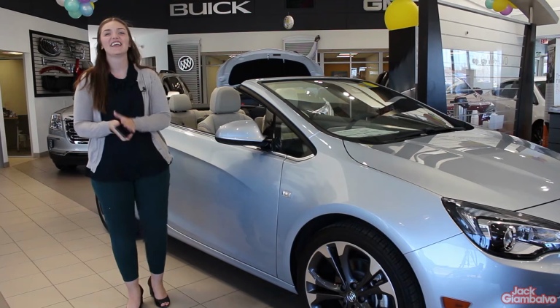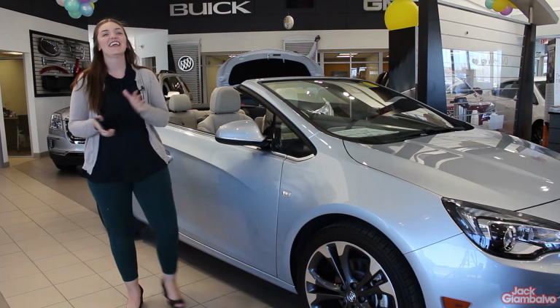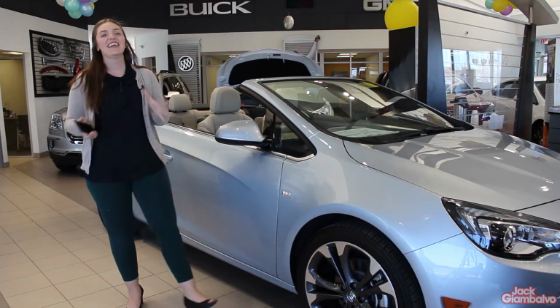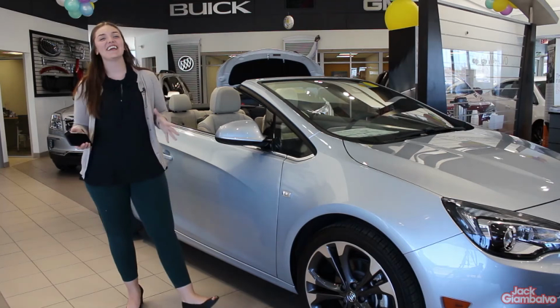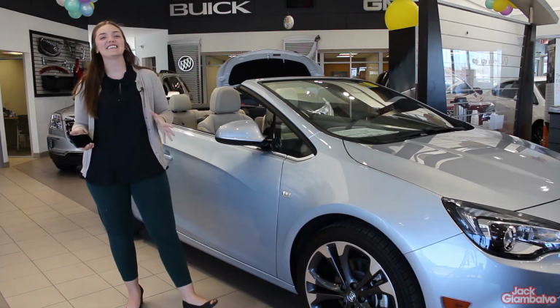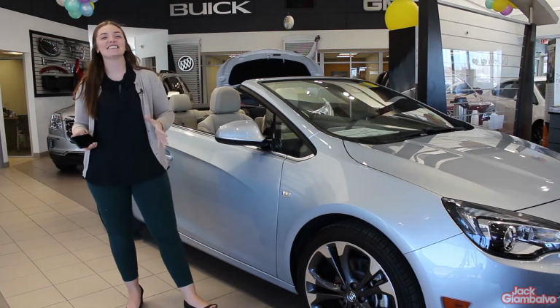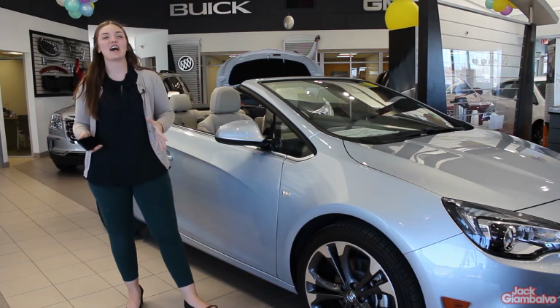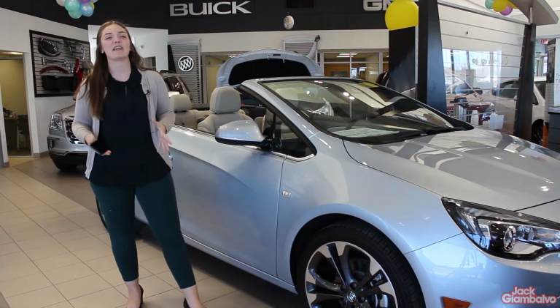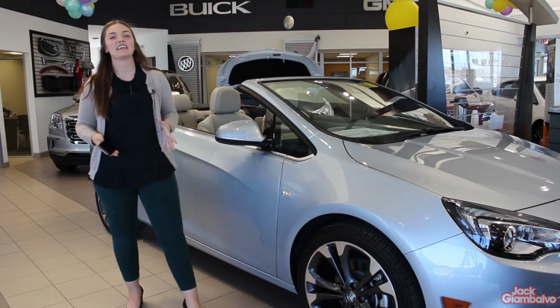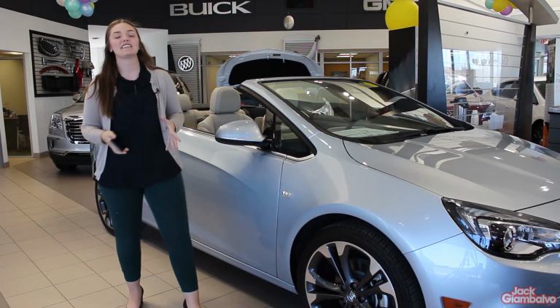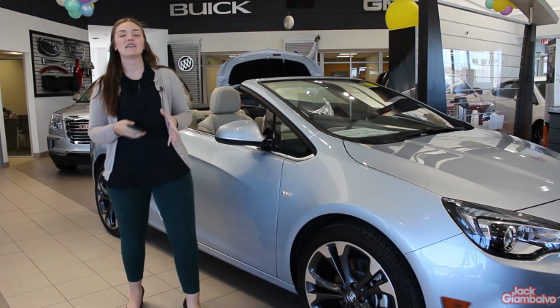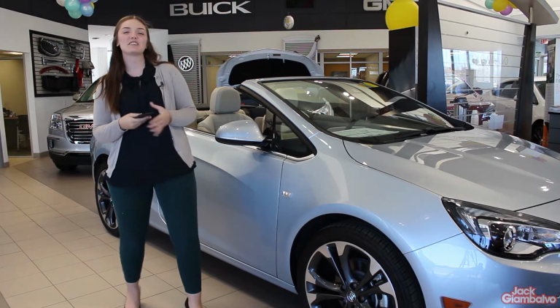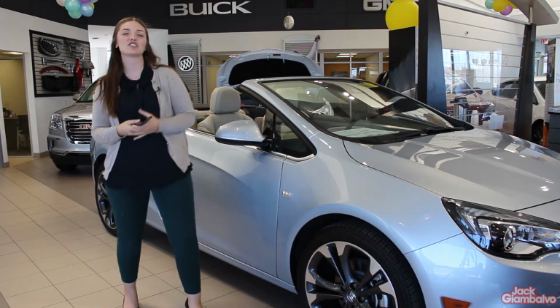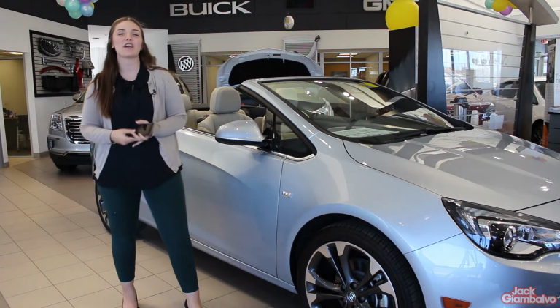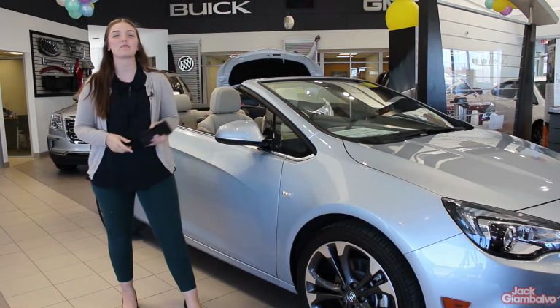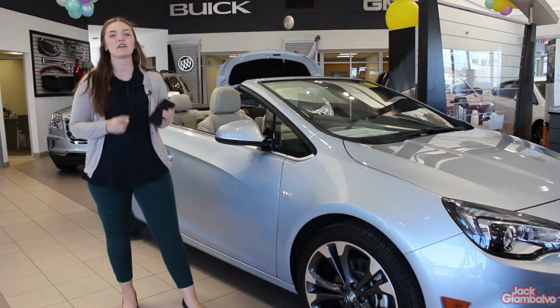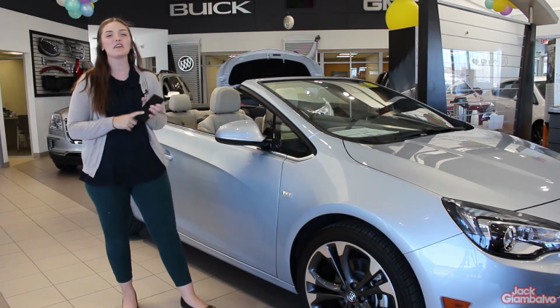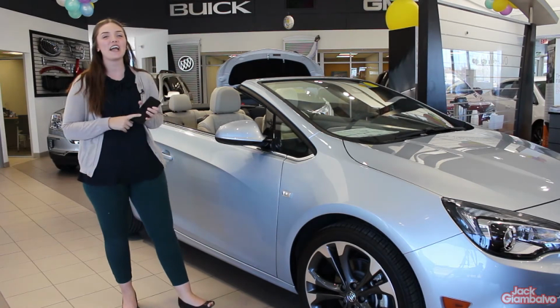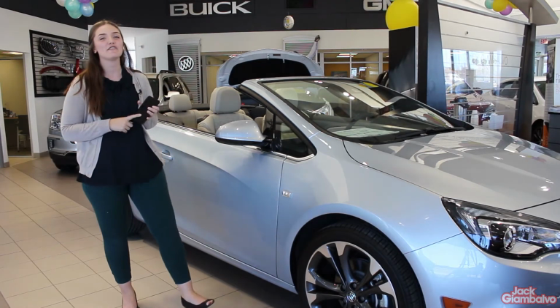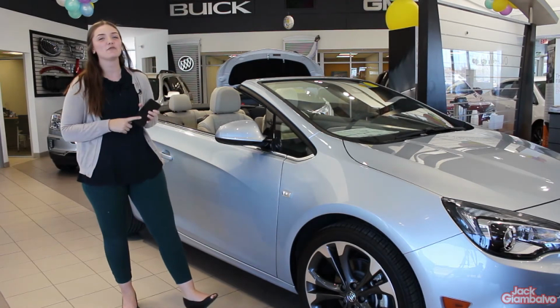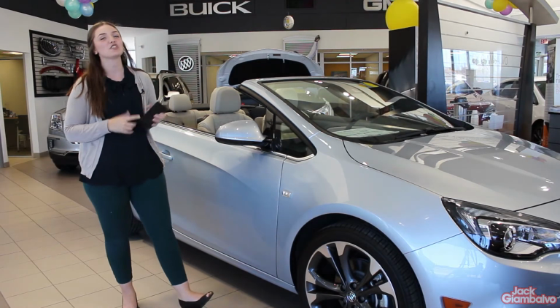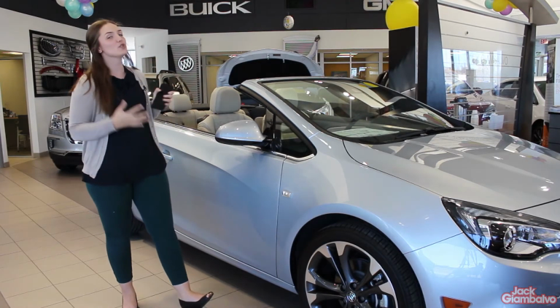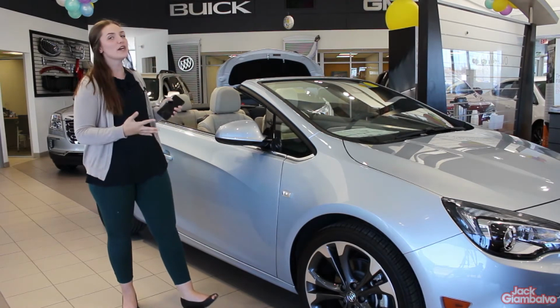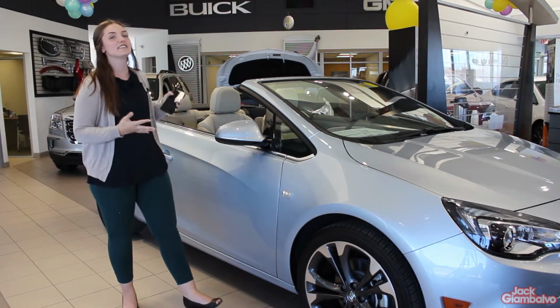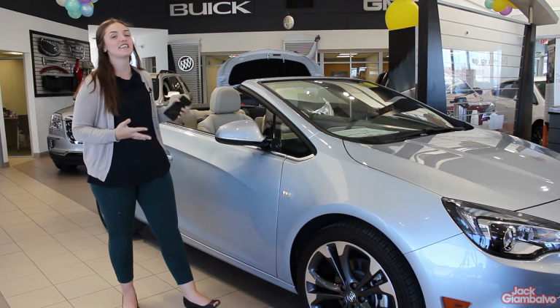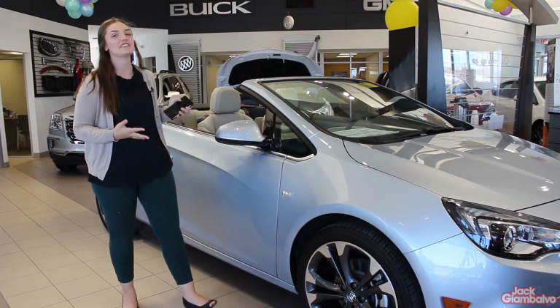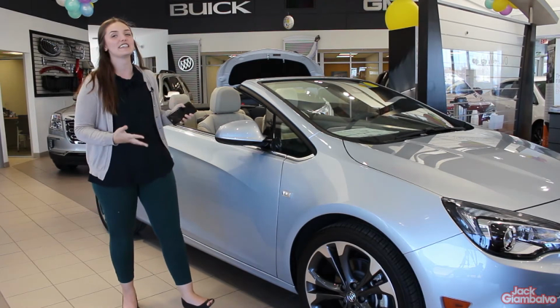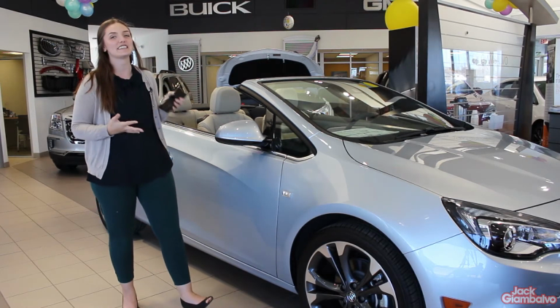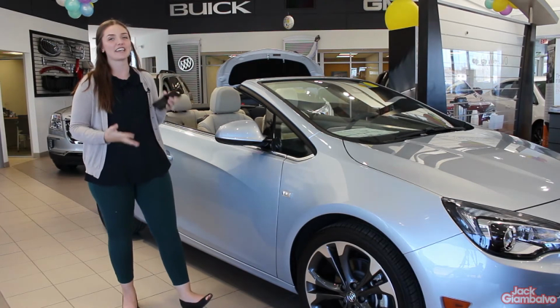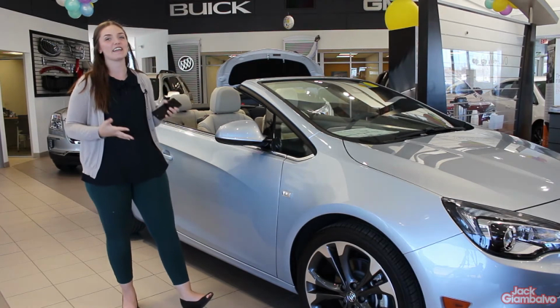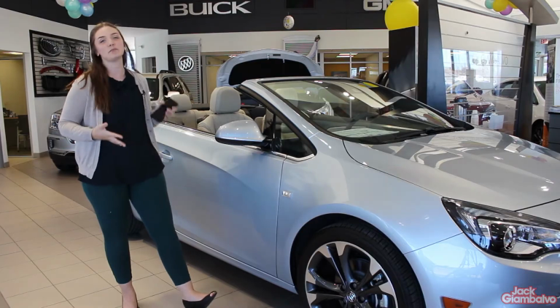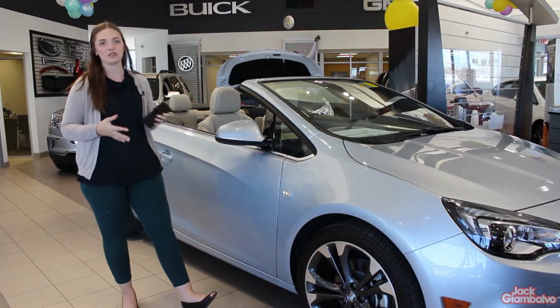Hey guys, it's Ame and today I'm going to show you how to pair your iPhone with the 2017 Cascada's Bluetooth.